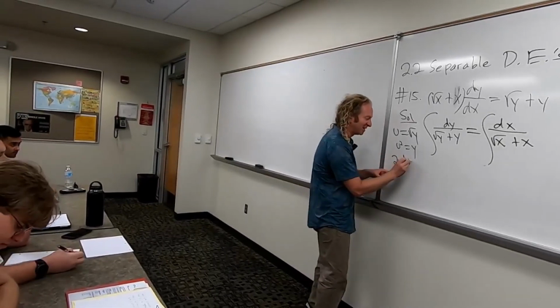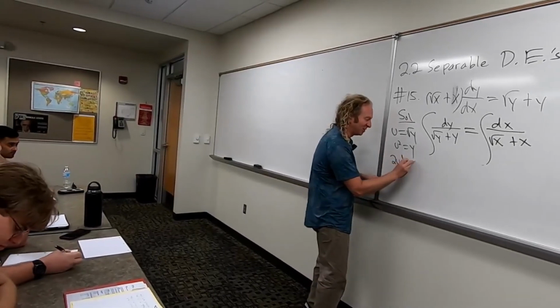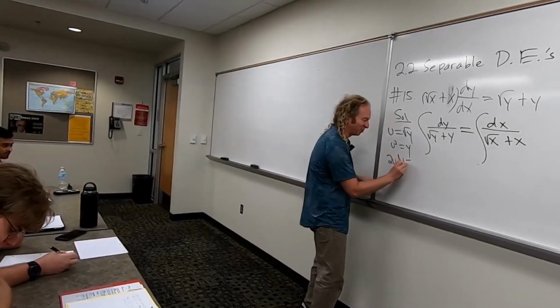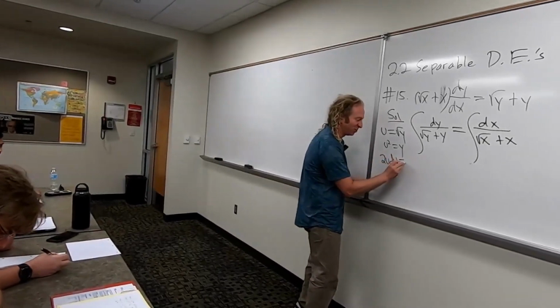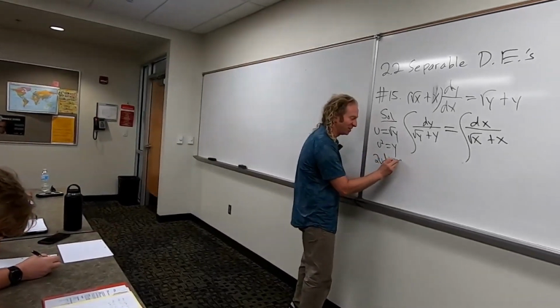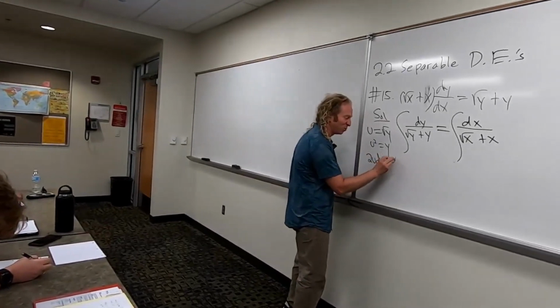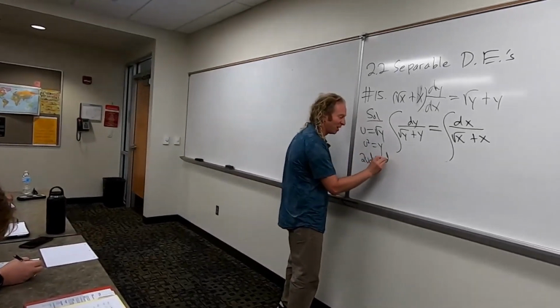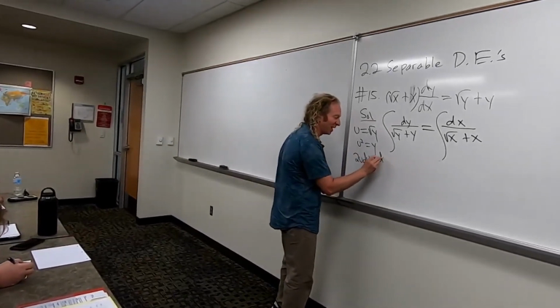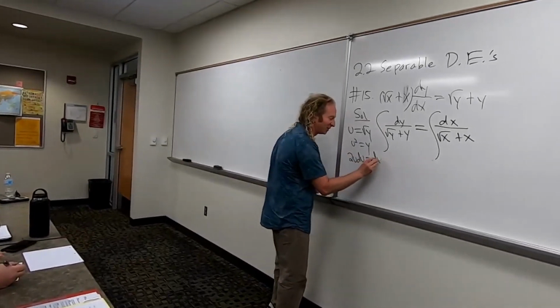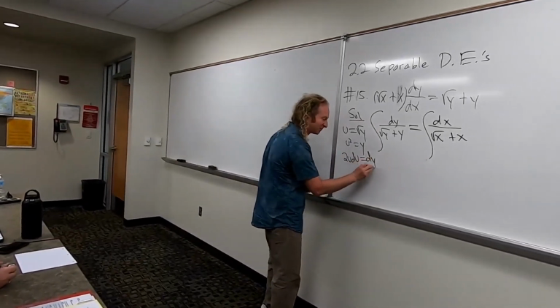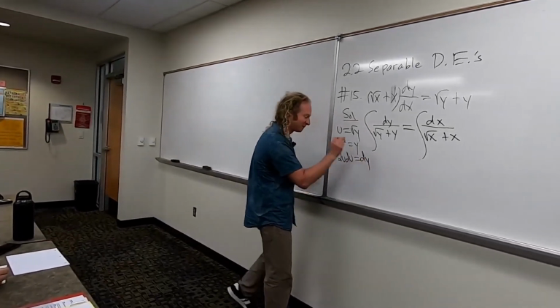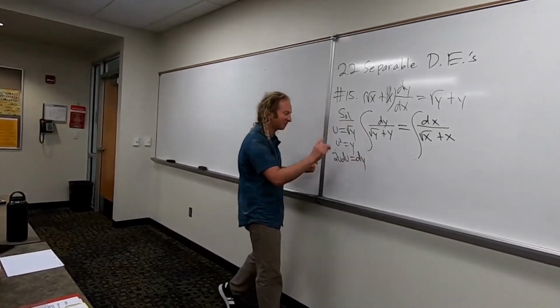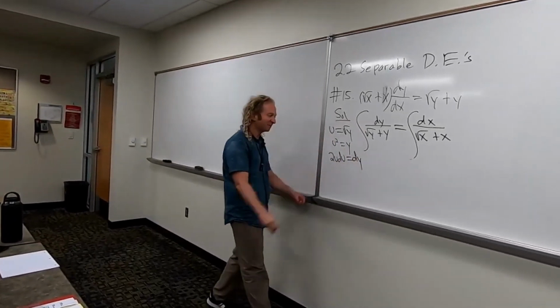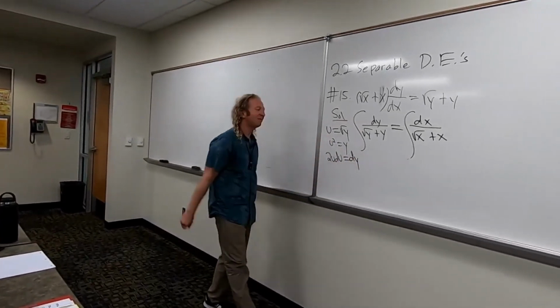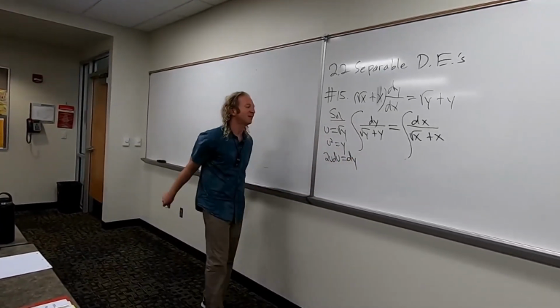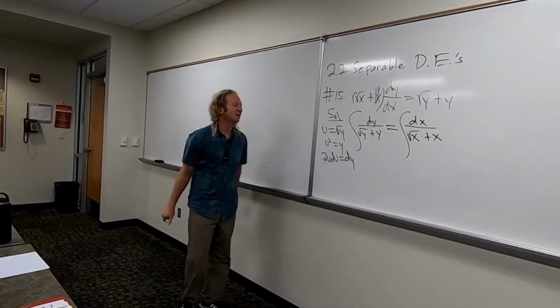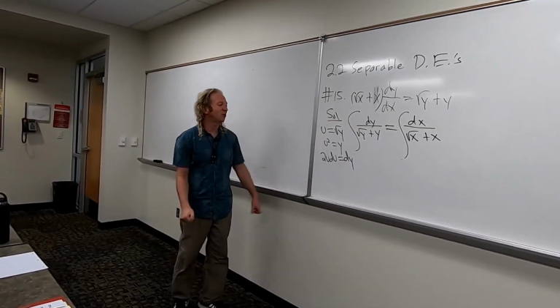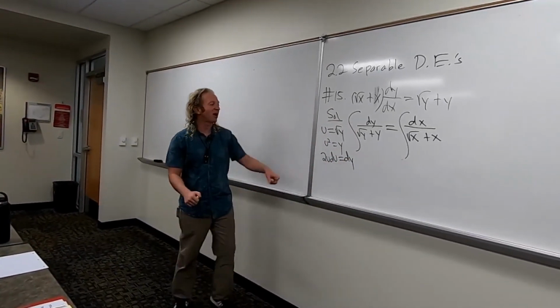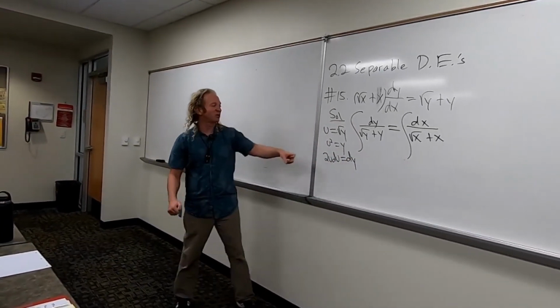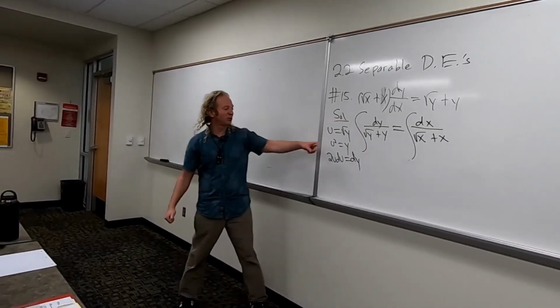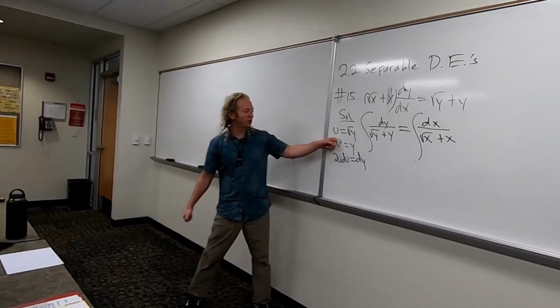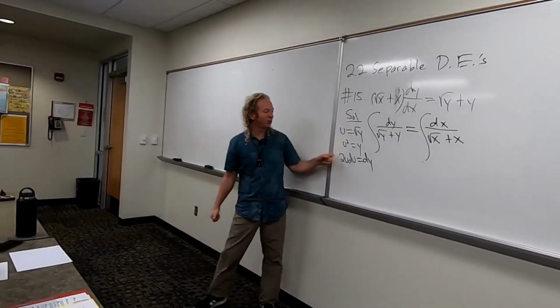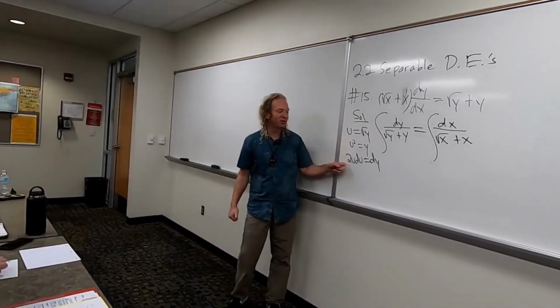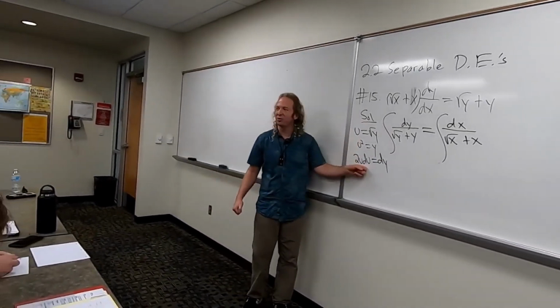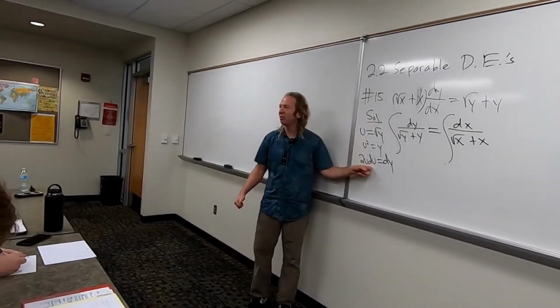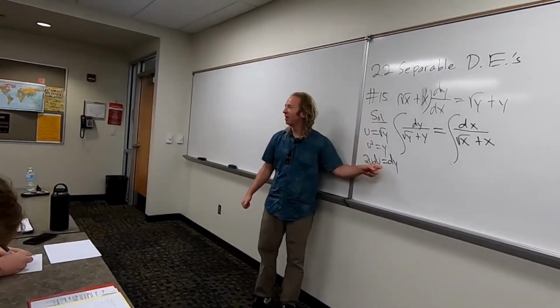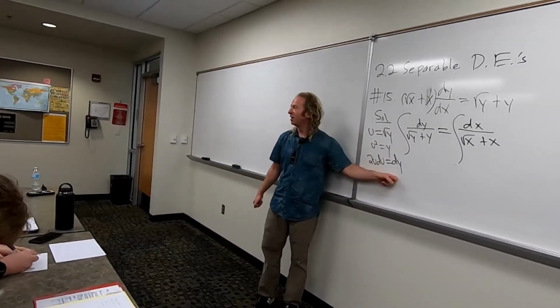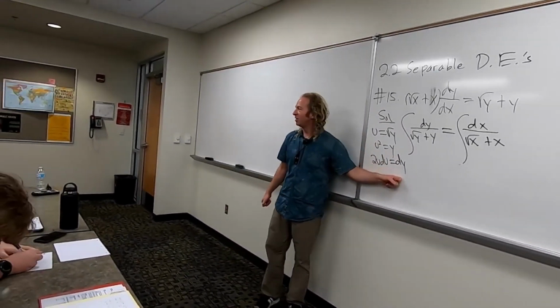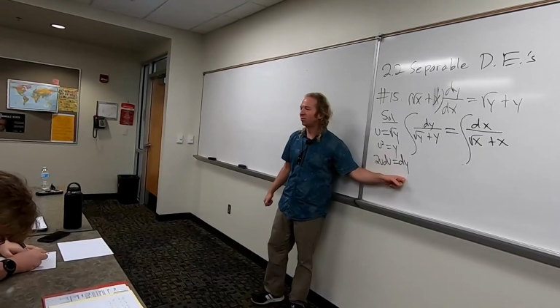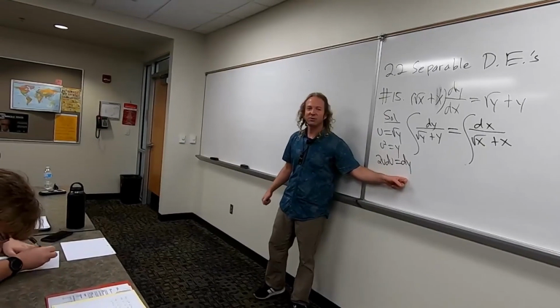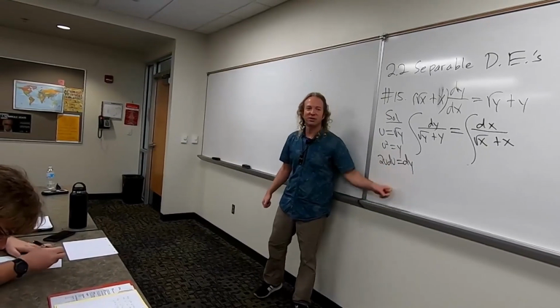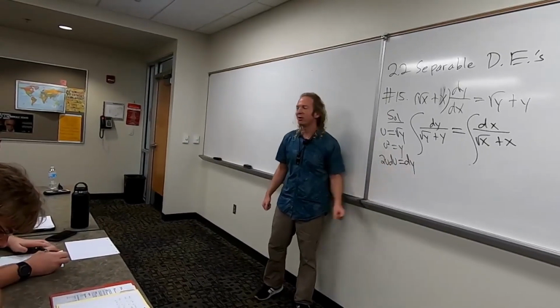And this is equal to dy. So 2u du equals dy.